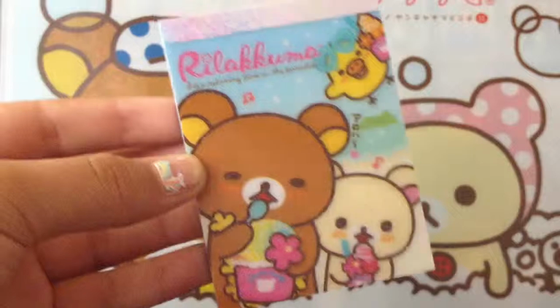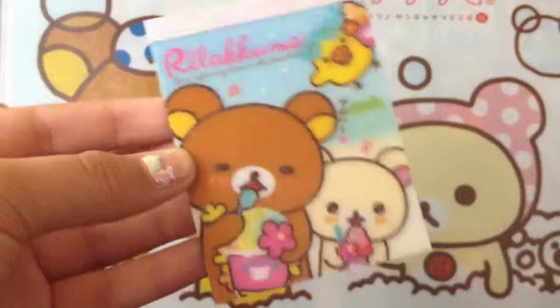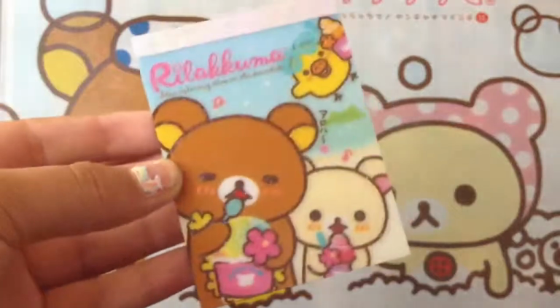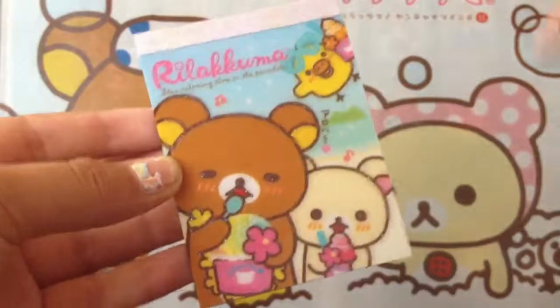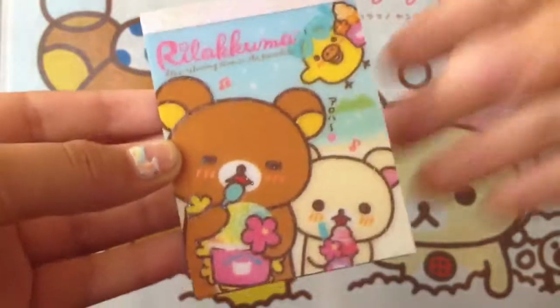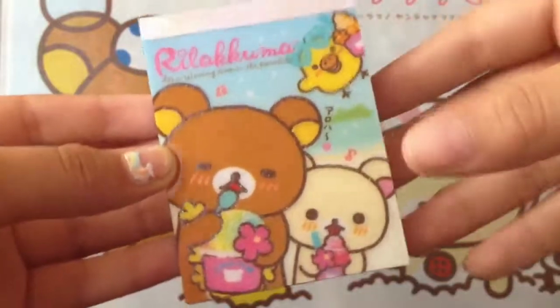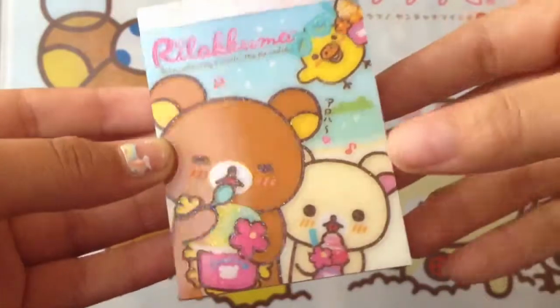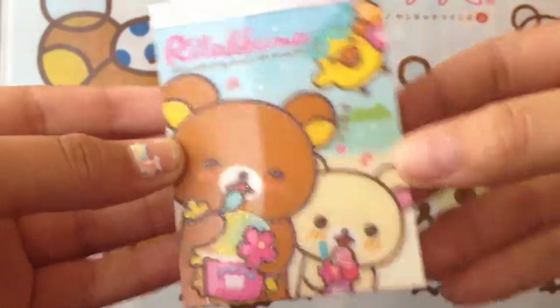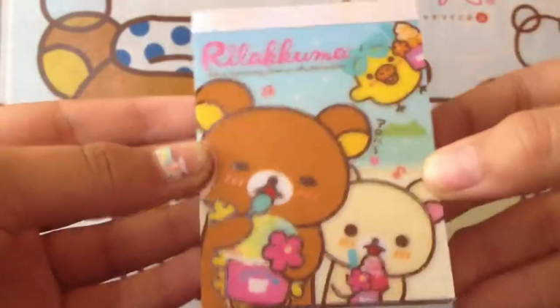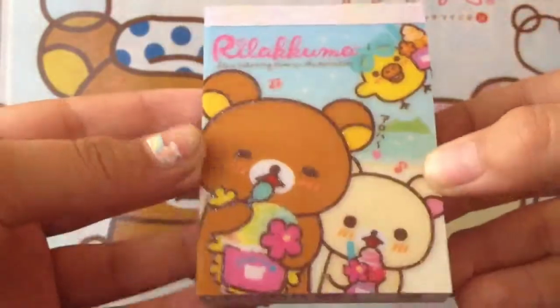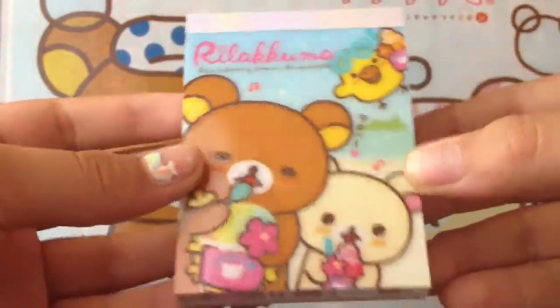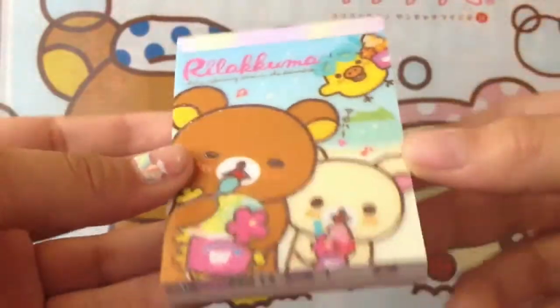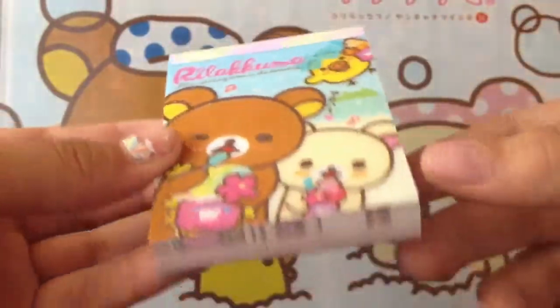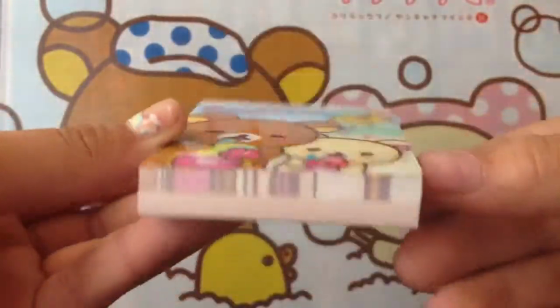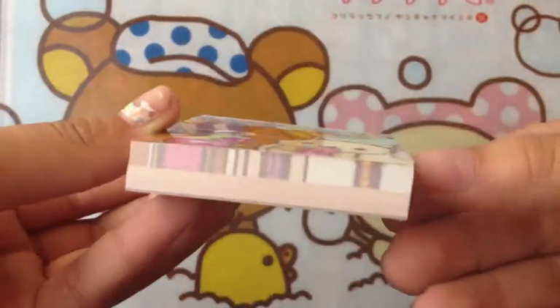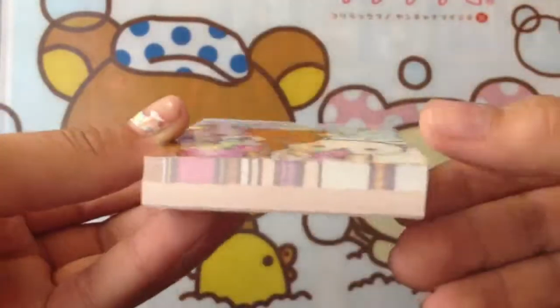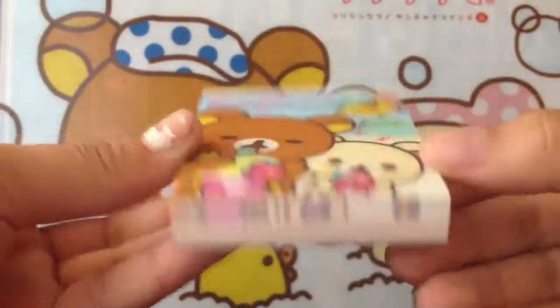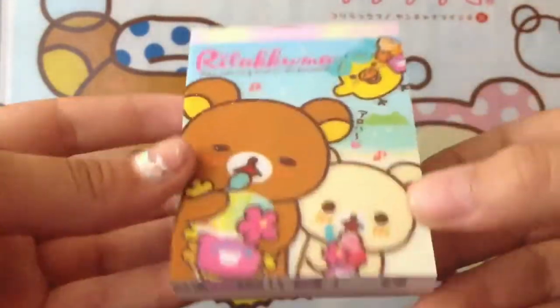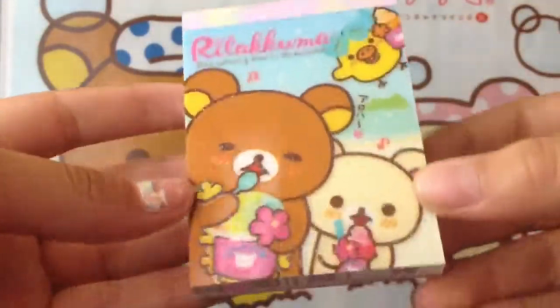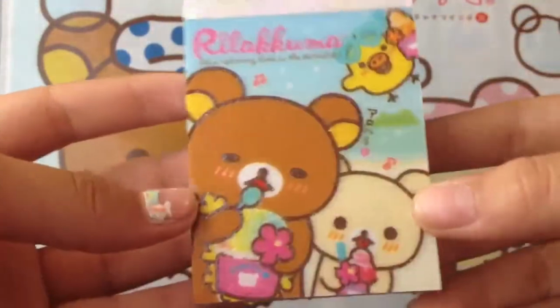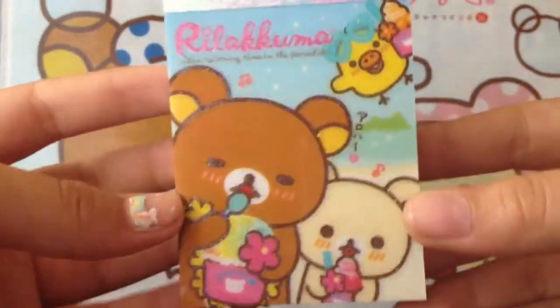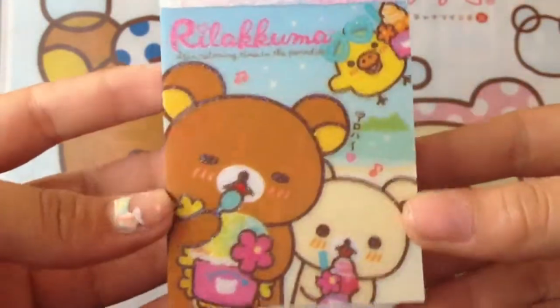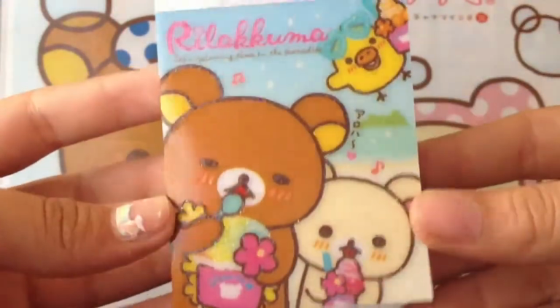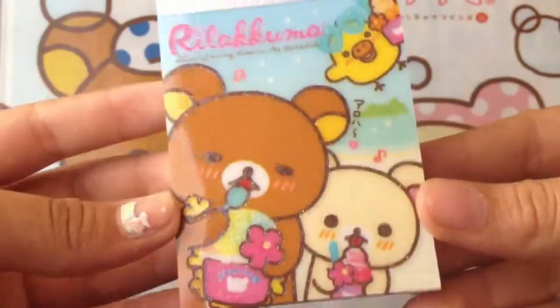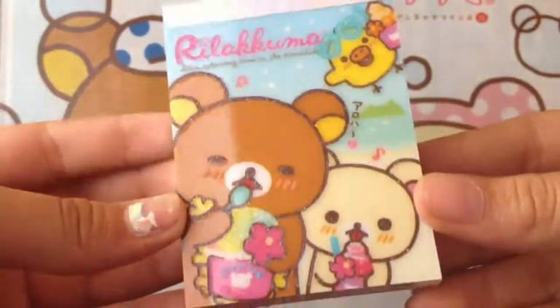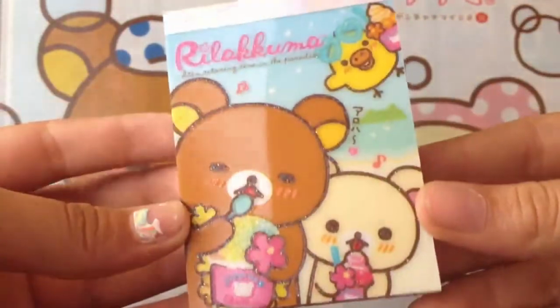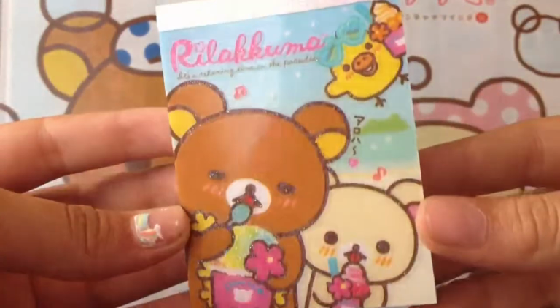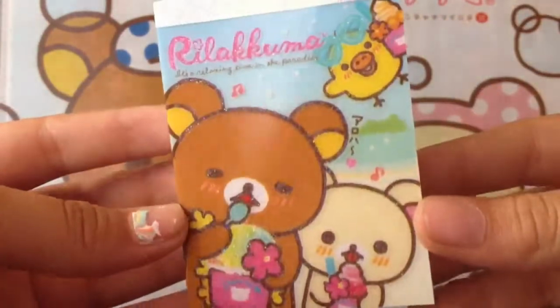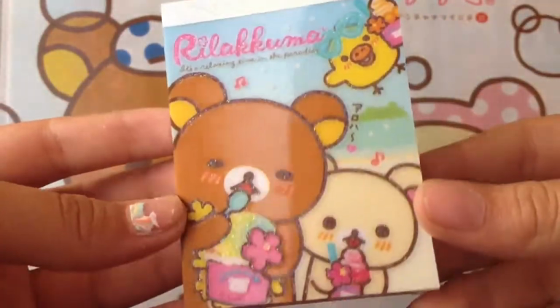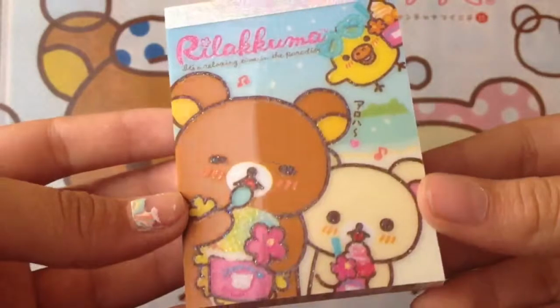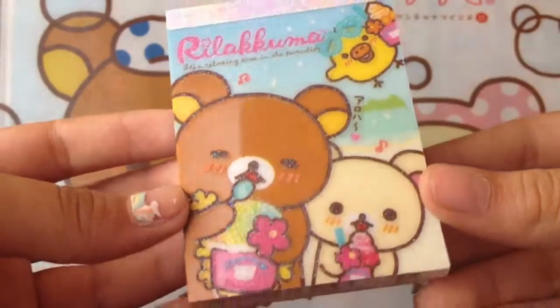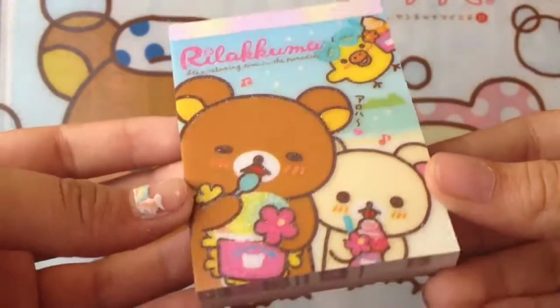Hey guys, it's me, Mr. RisaGirl, and today I have a Michael's haul for you guys, so let's begin.